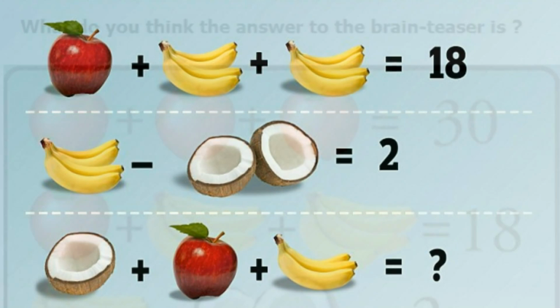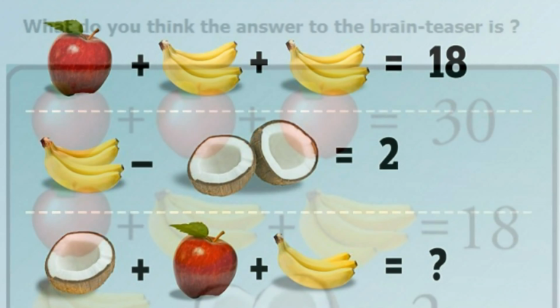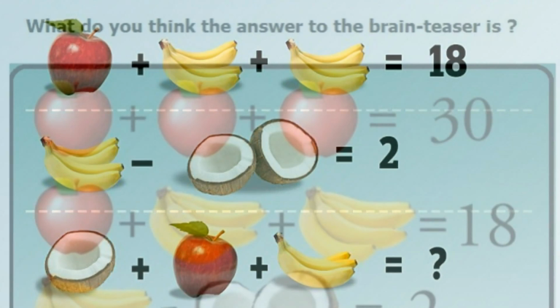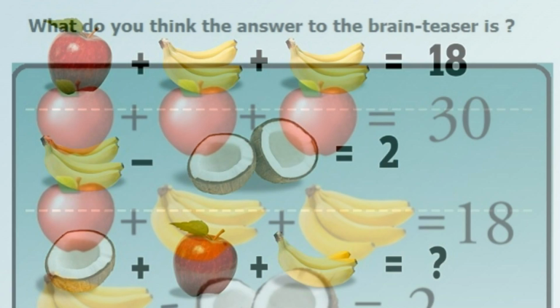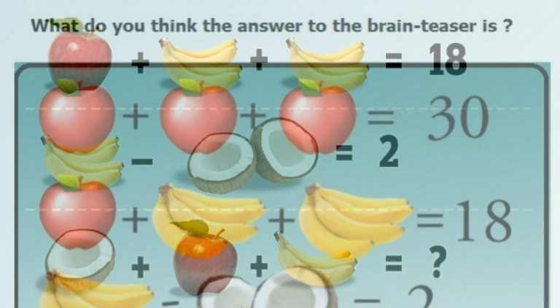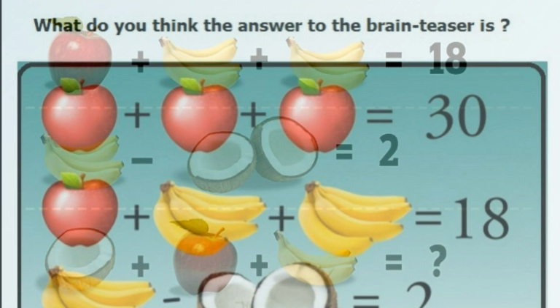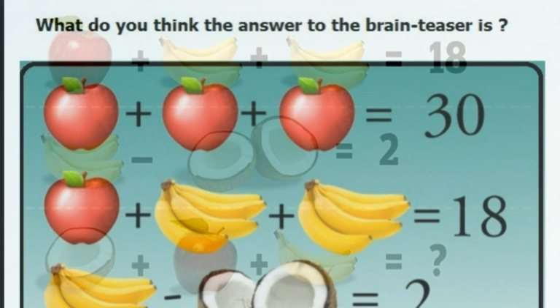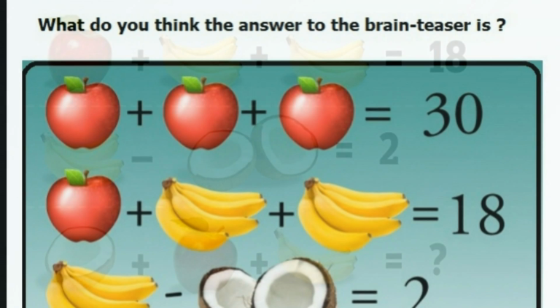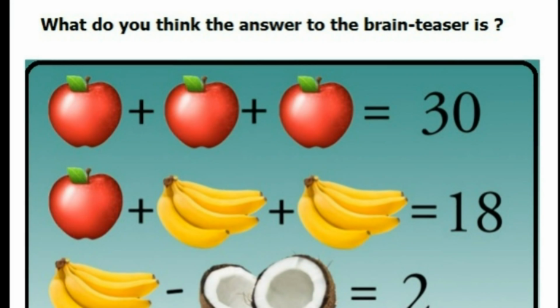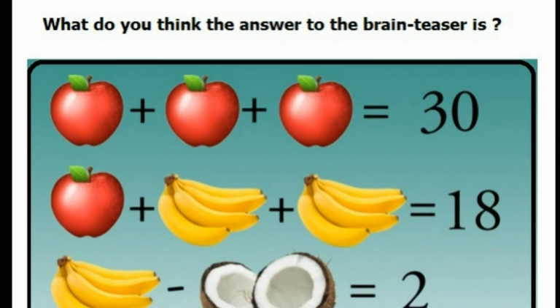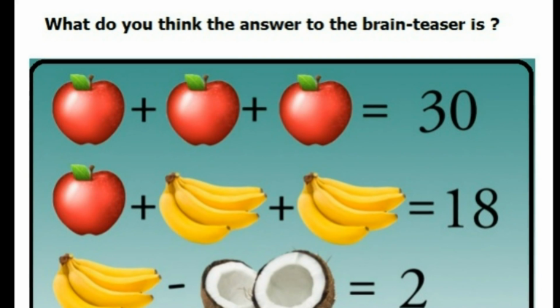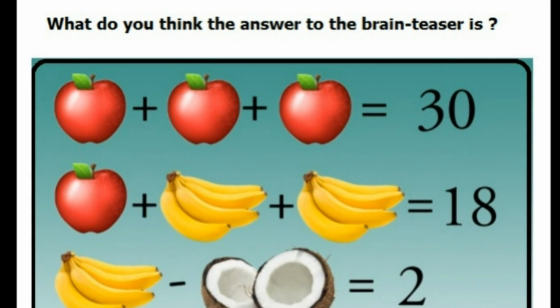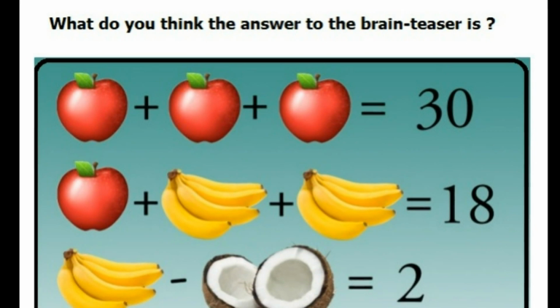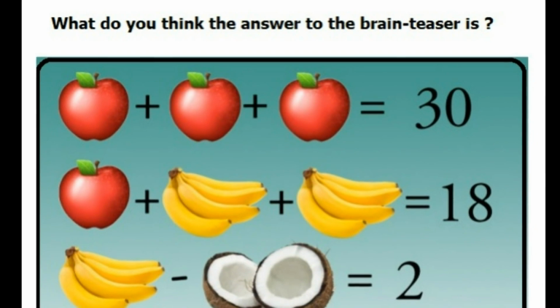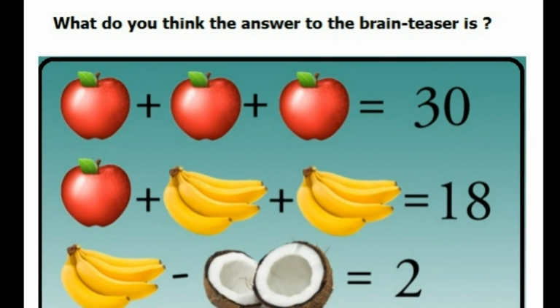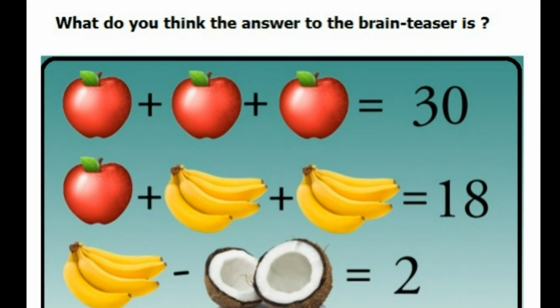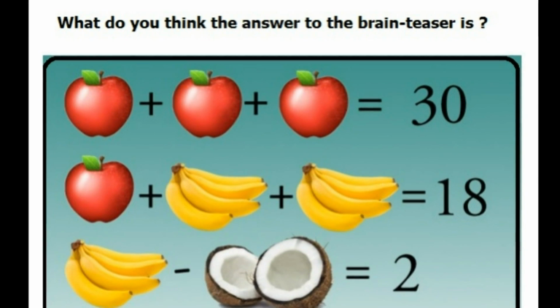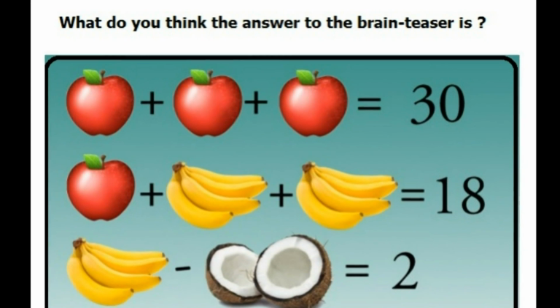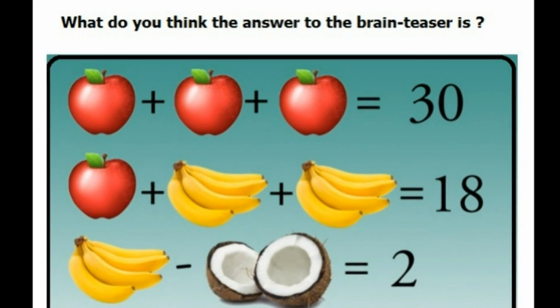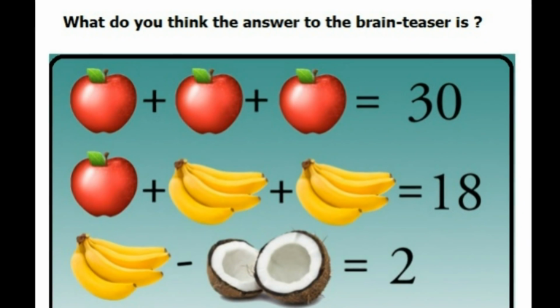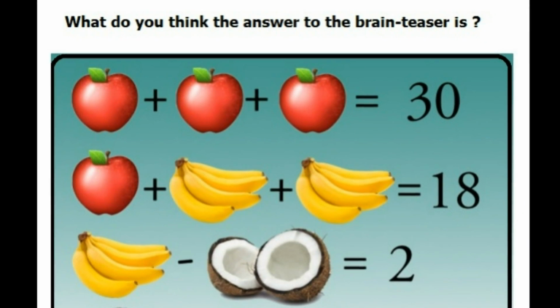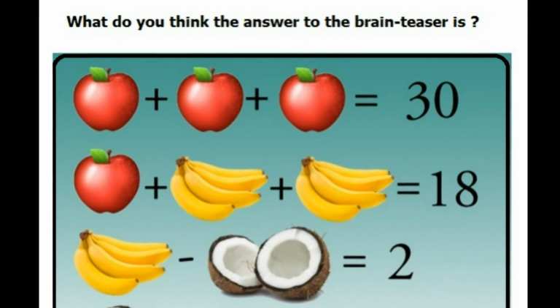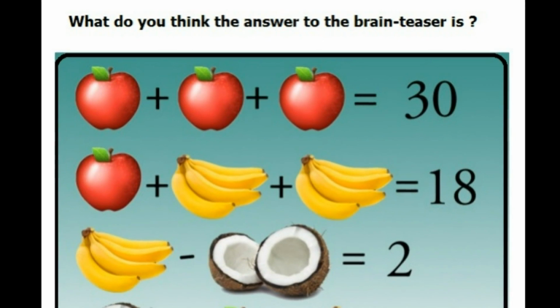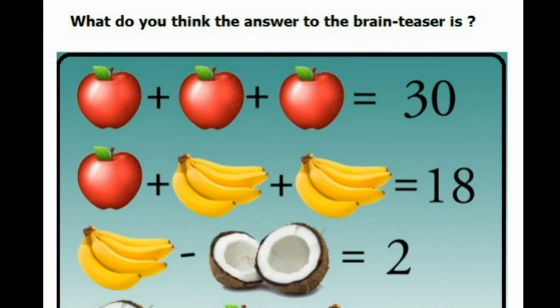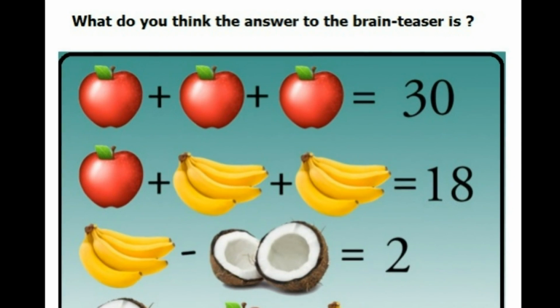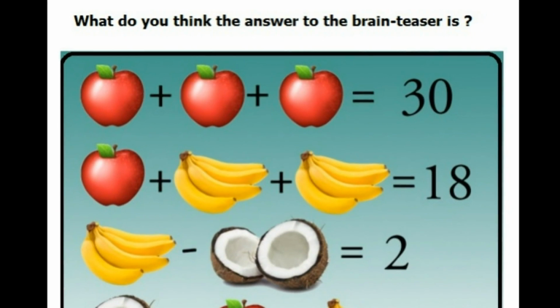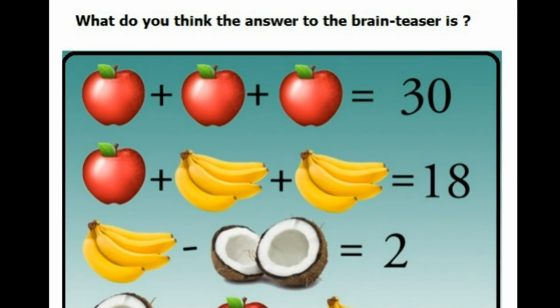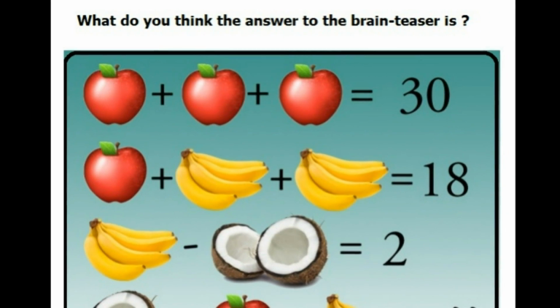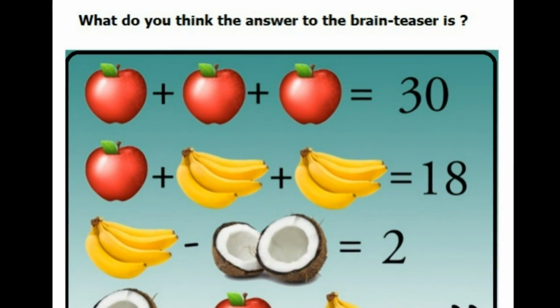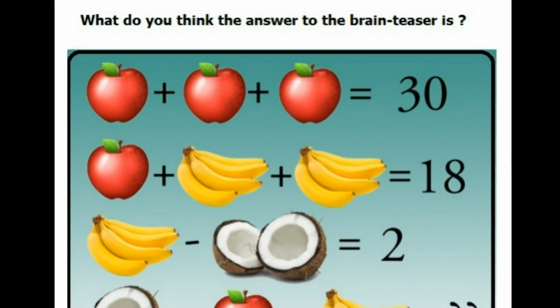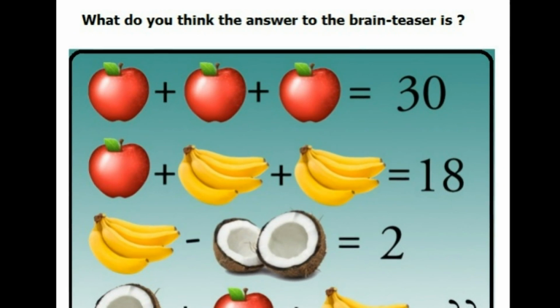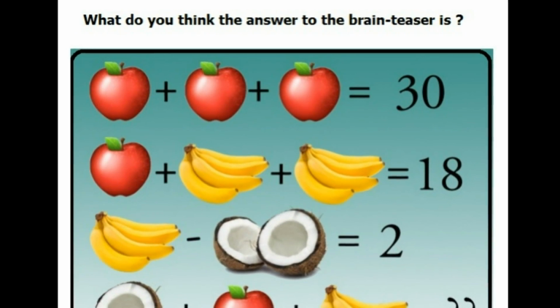What do you think the answer to the brain teaser is? Select your answer in the poll for this video.